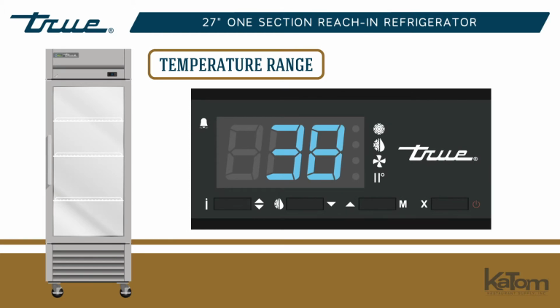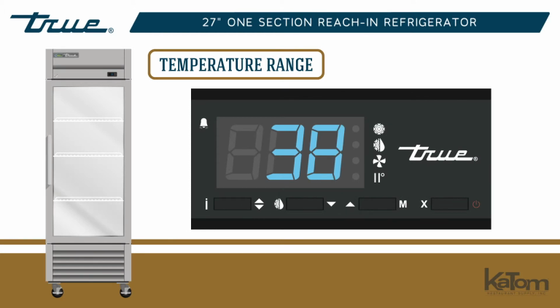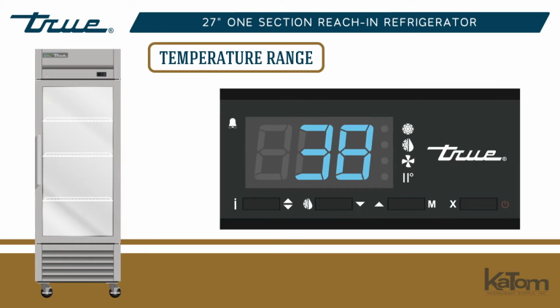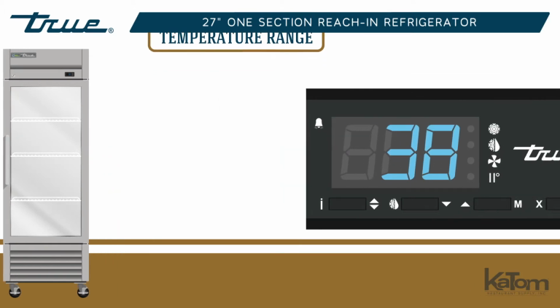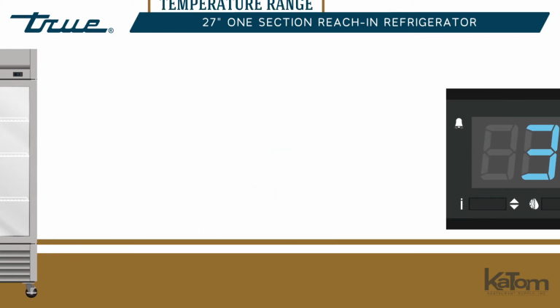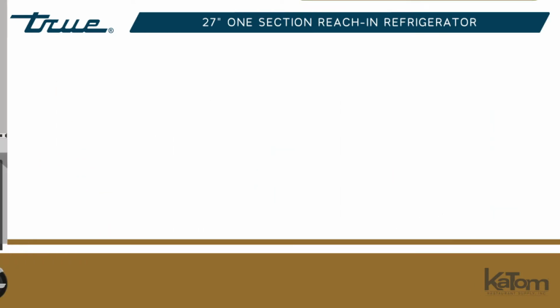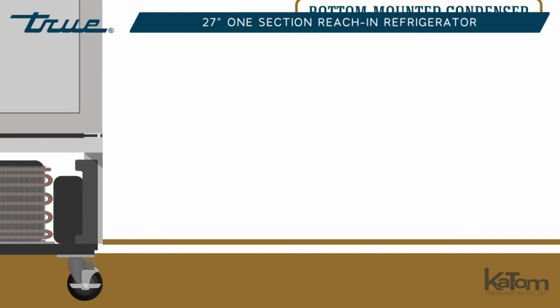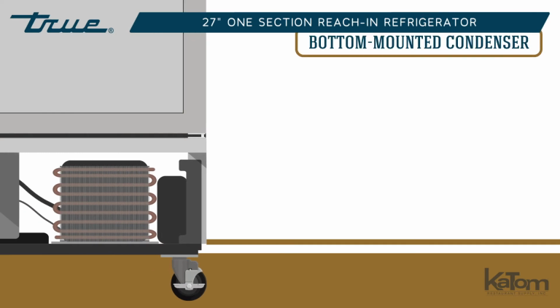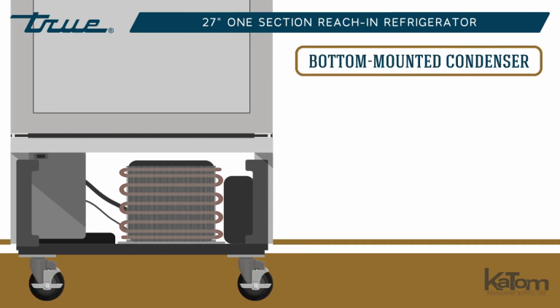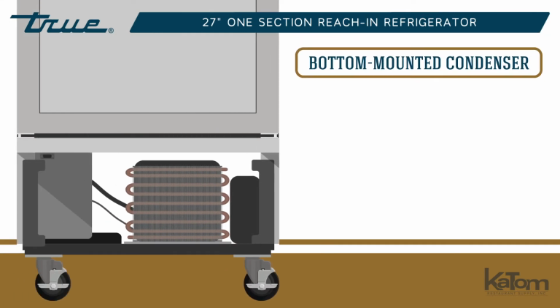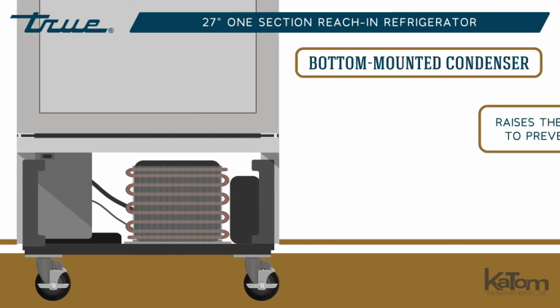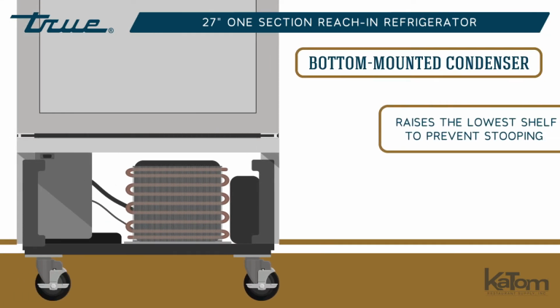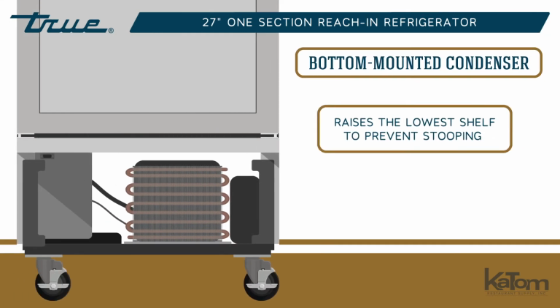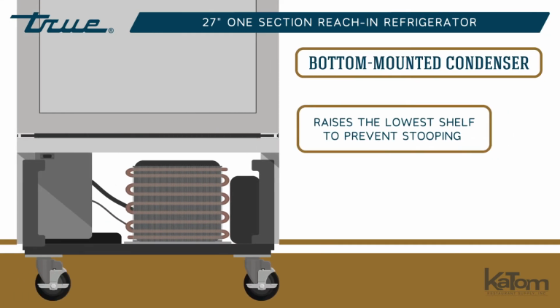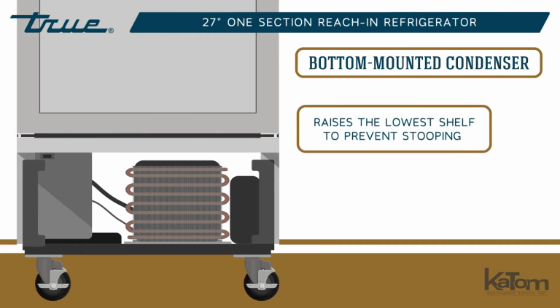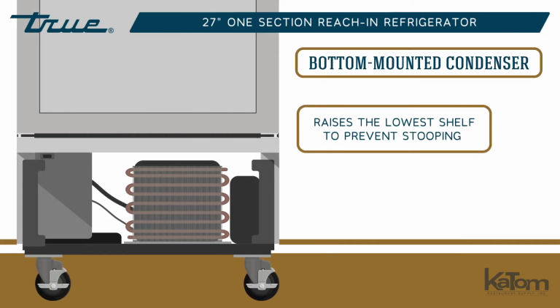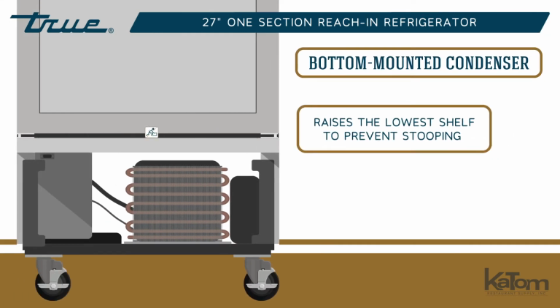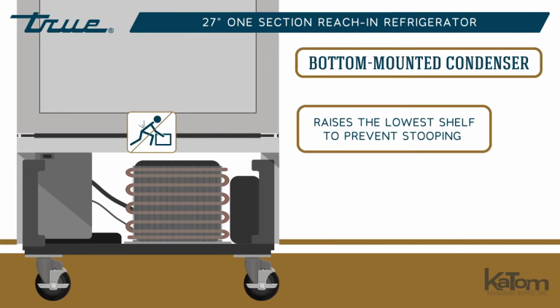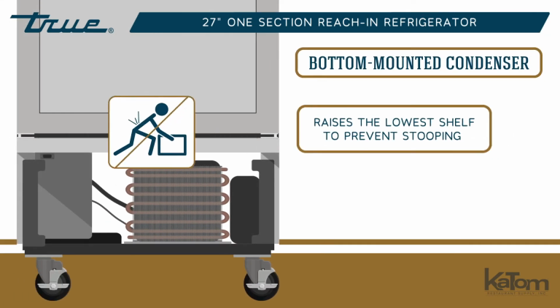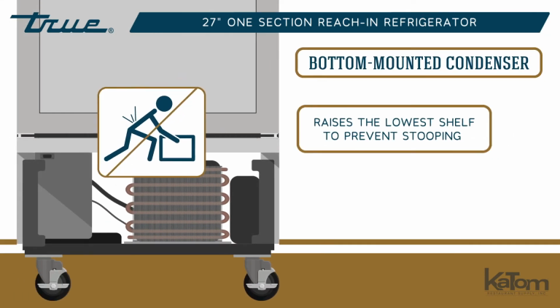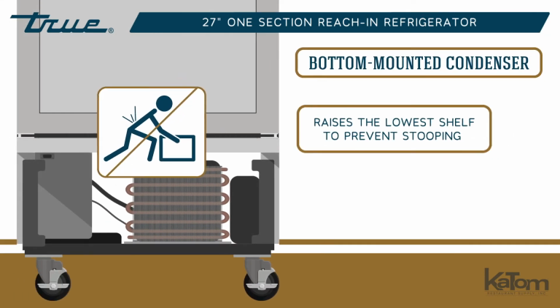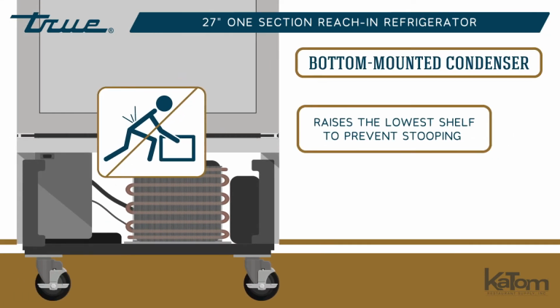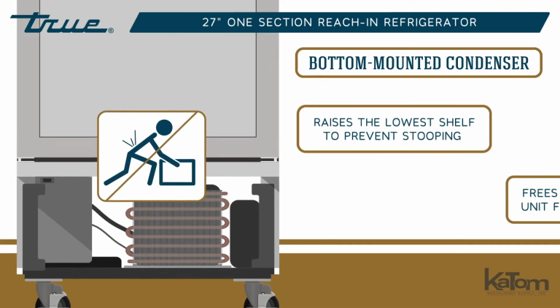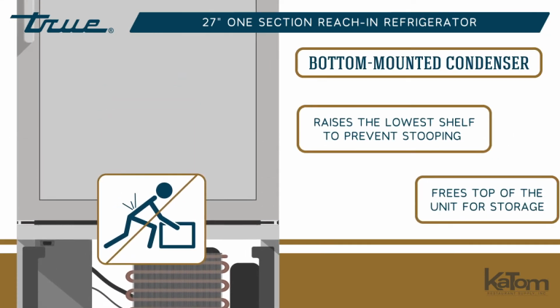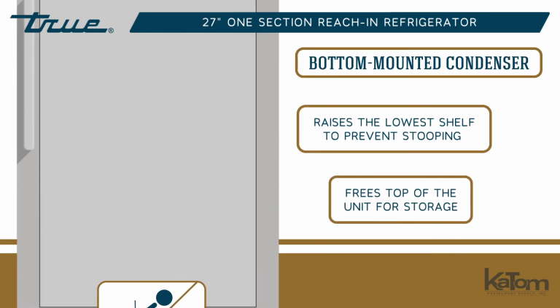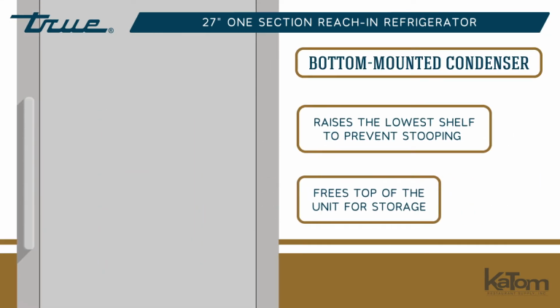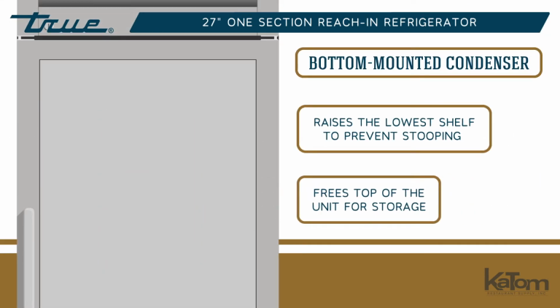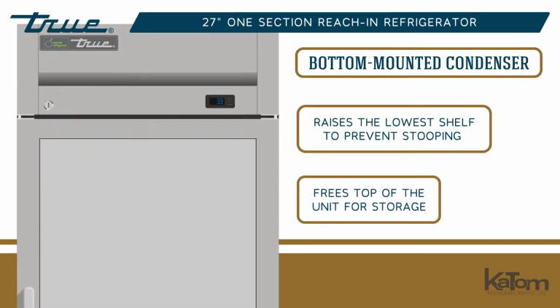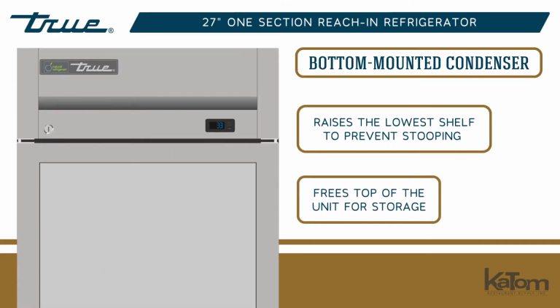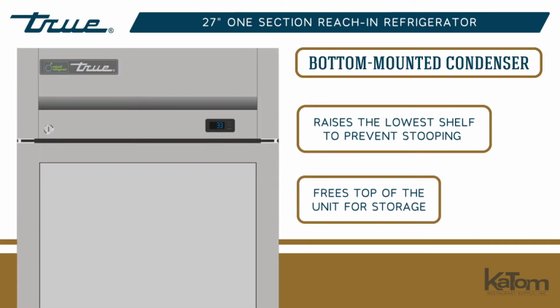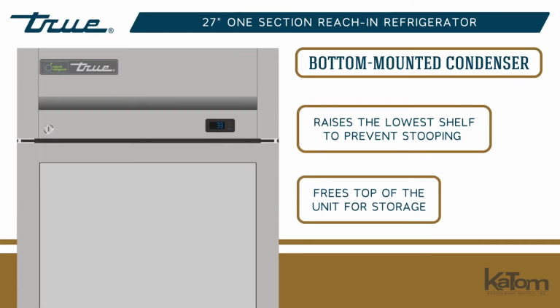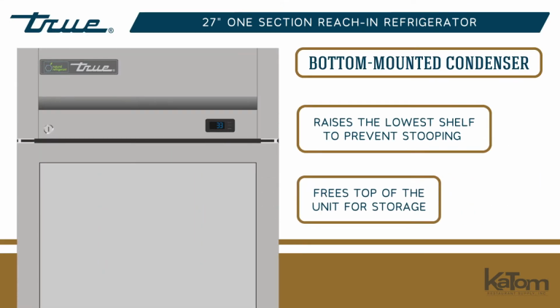The condenser is bottom-mounted, raising the lowest shelf to prevent stooping and freeing the top of the unit for storage.